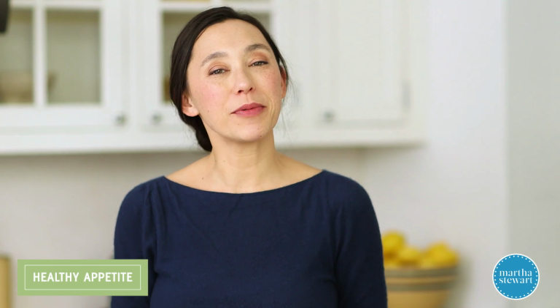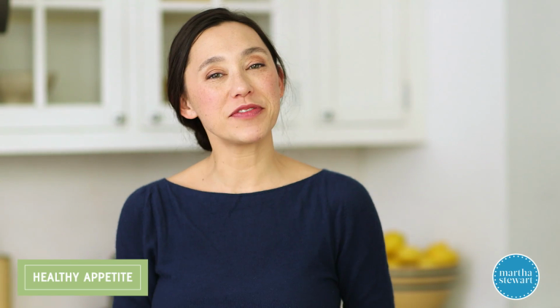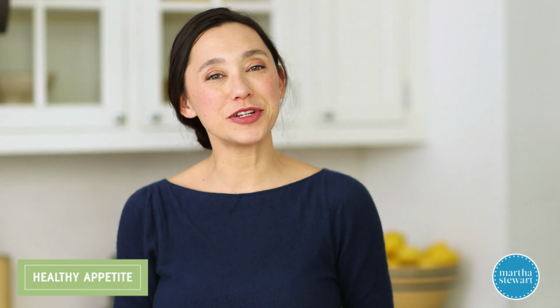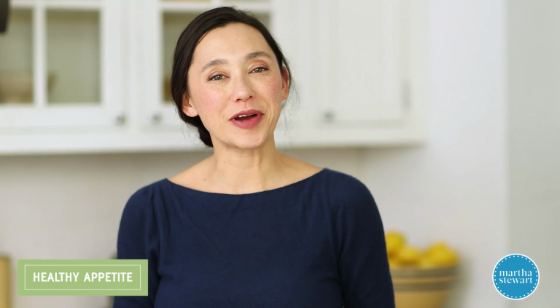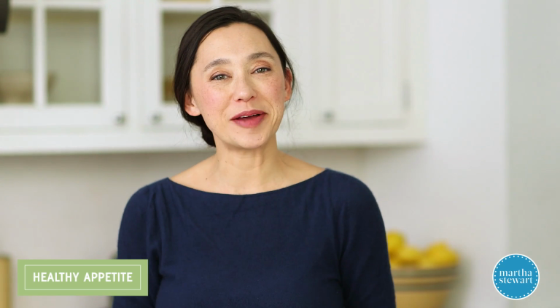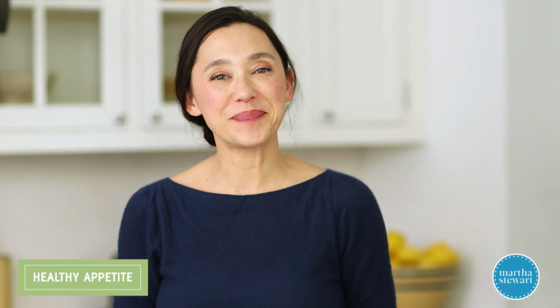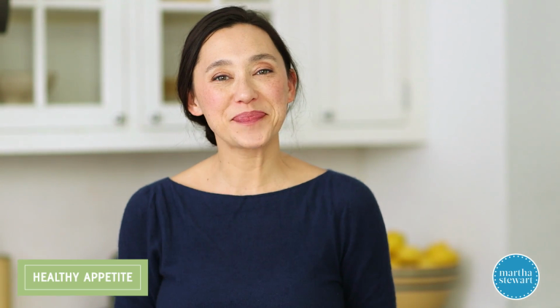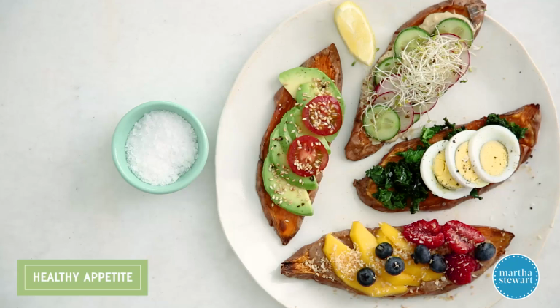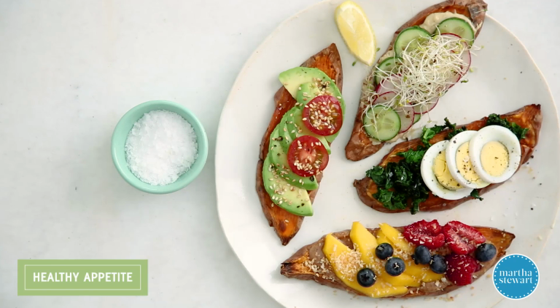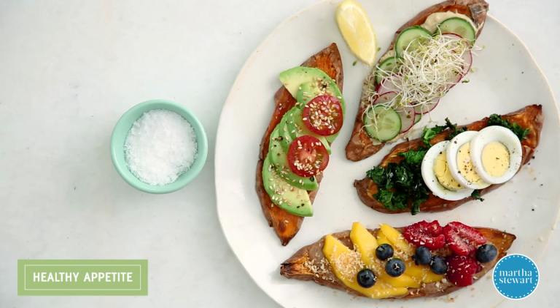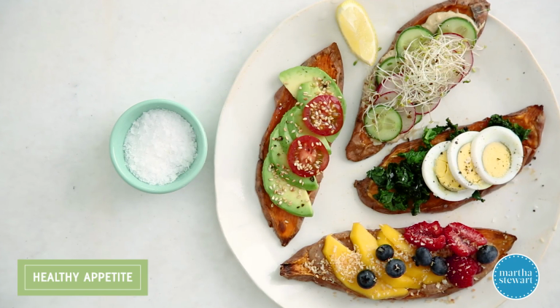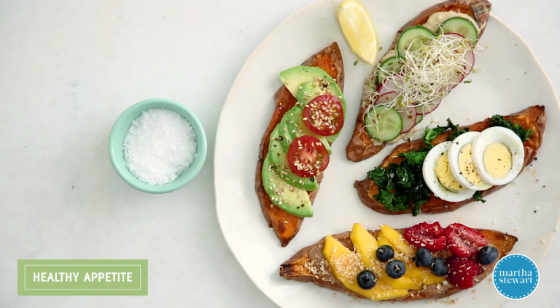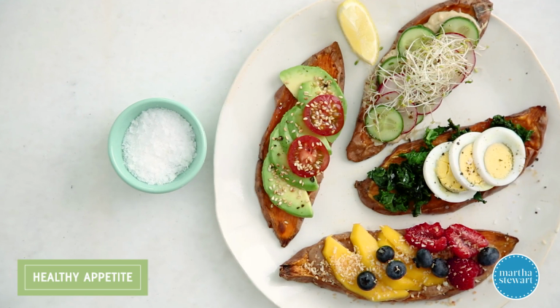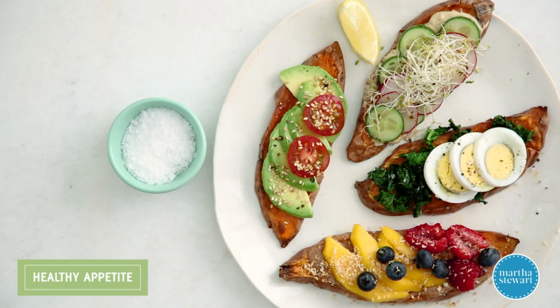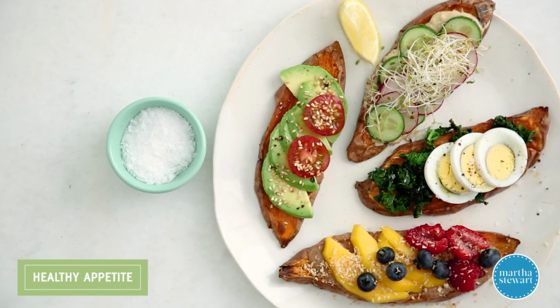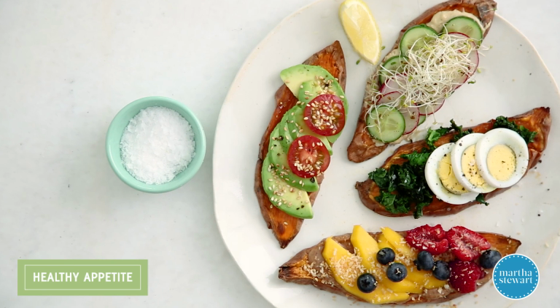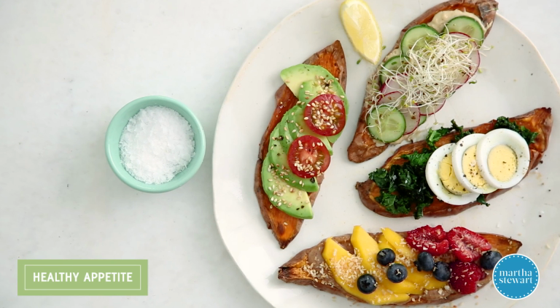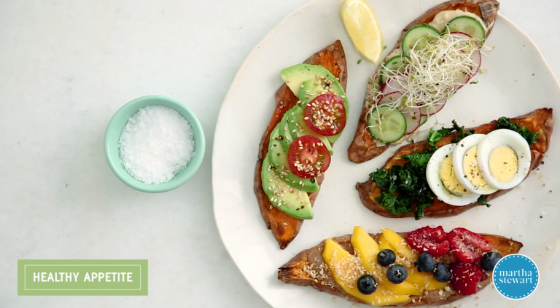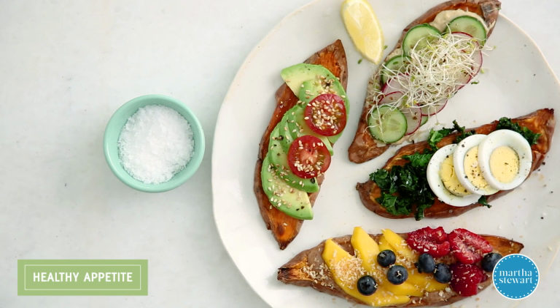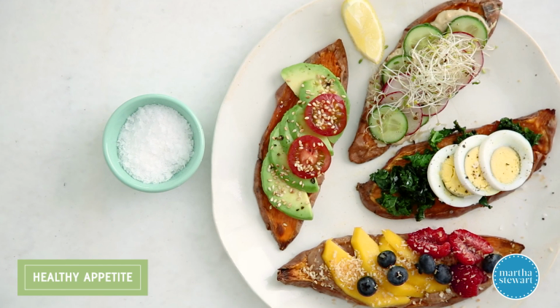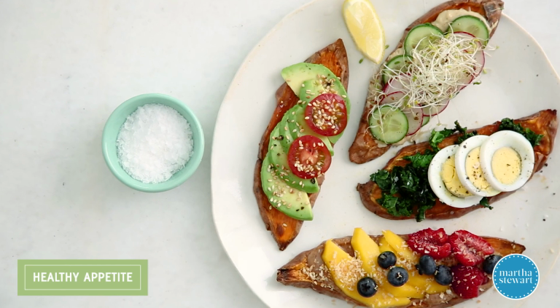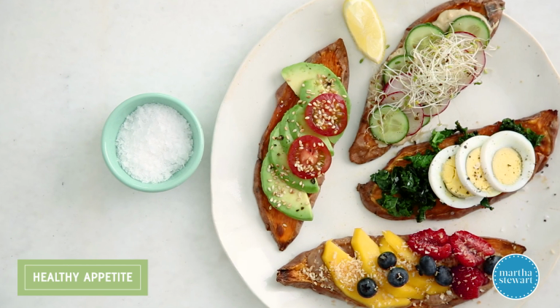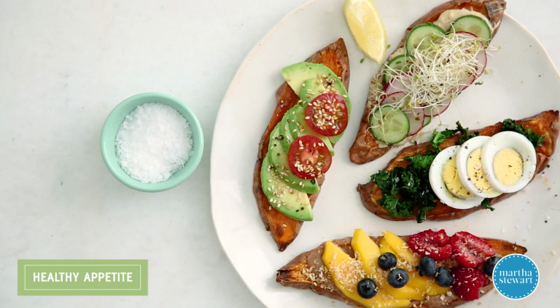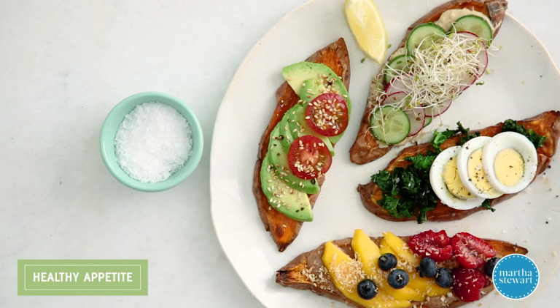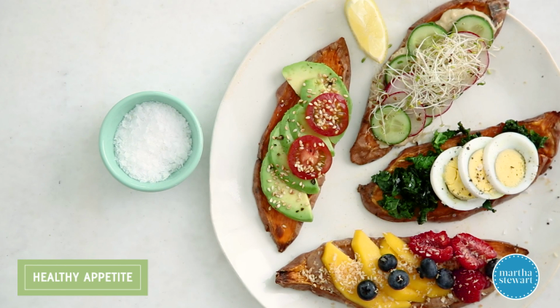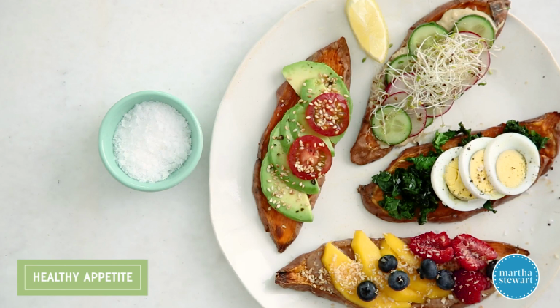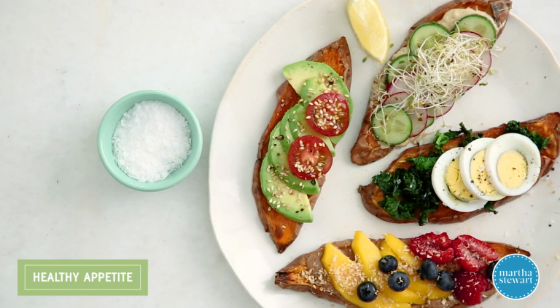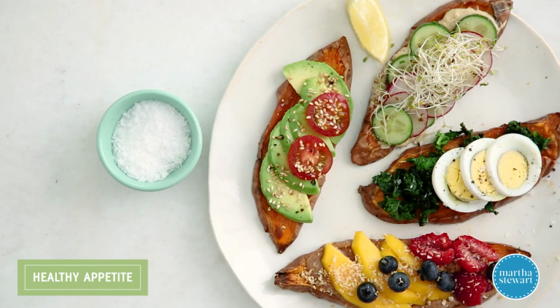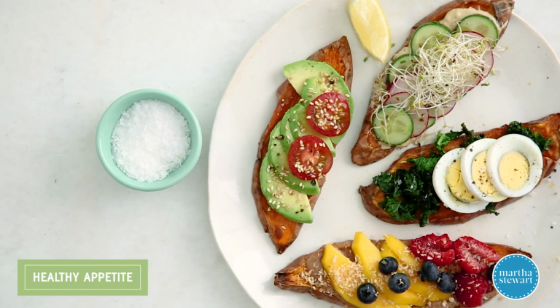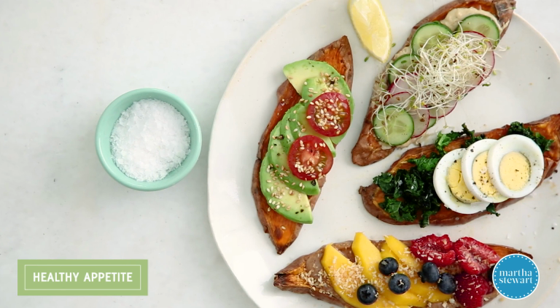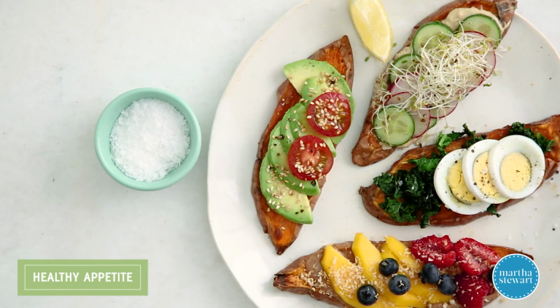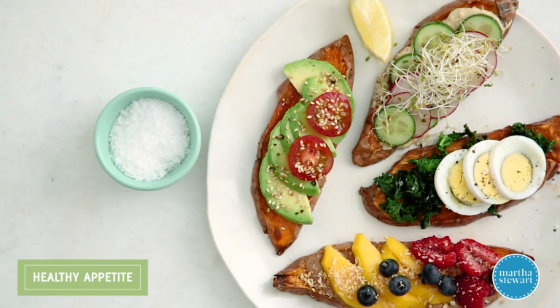Can't wait for you to try it. Want more healthy recipes like this? Don't forget to like and subscribe.